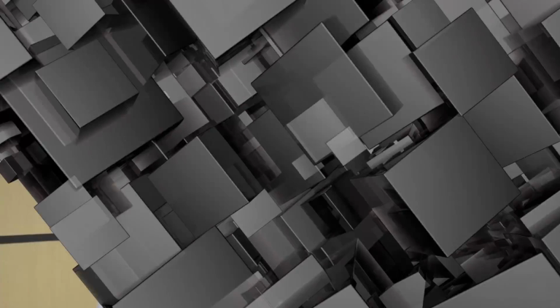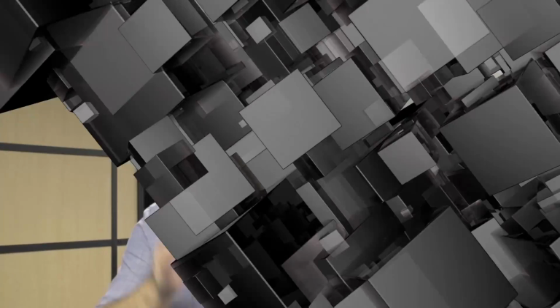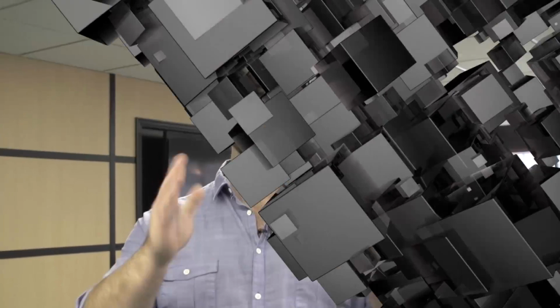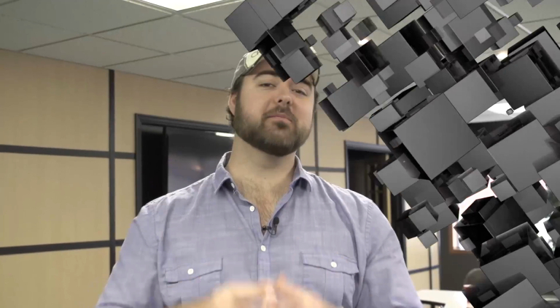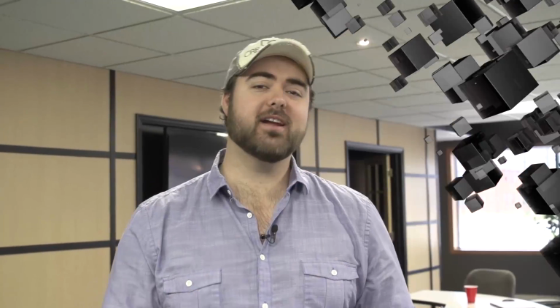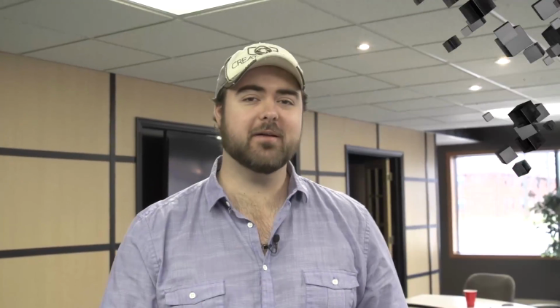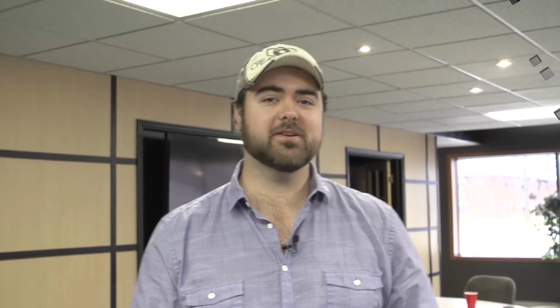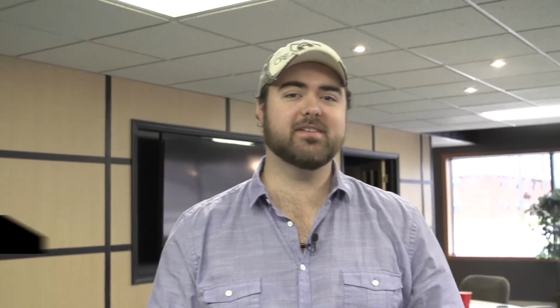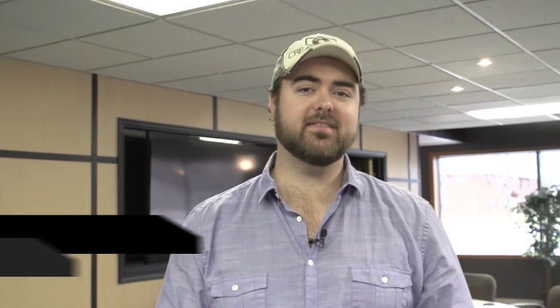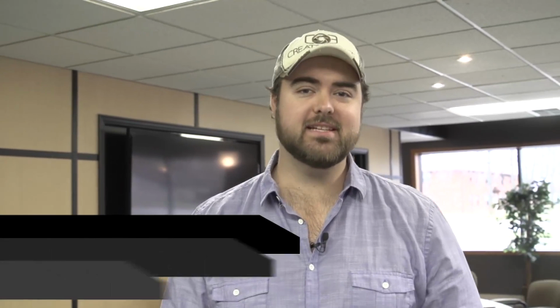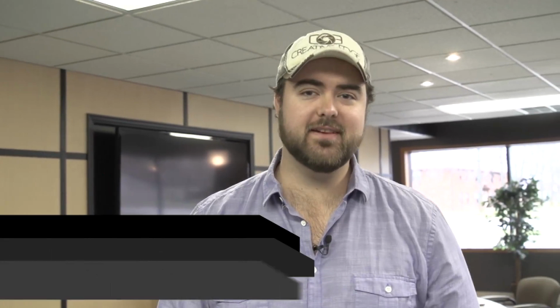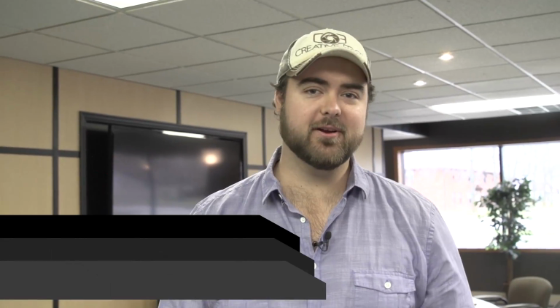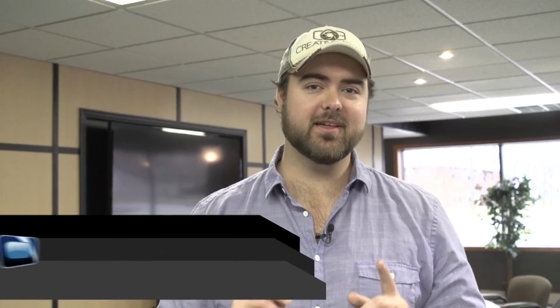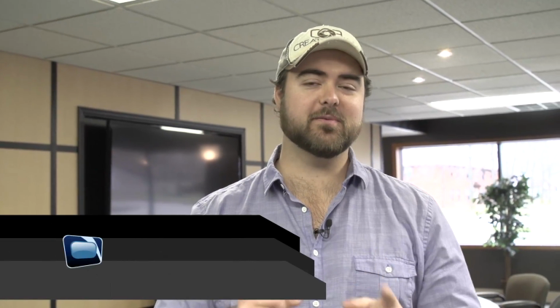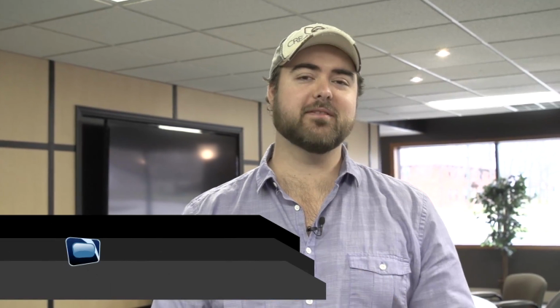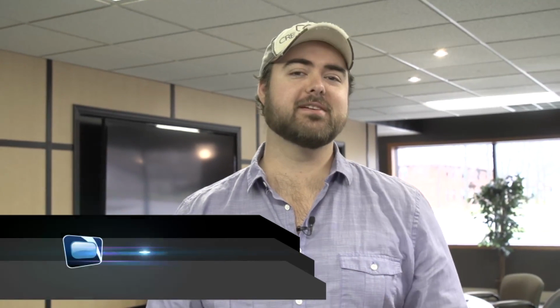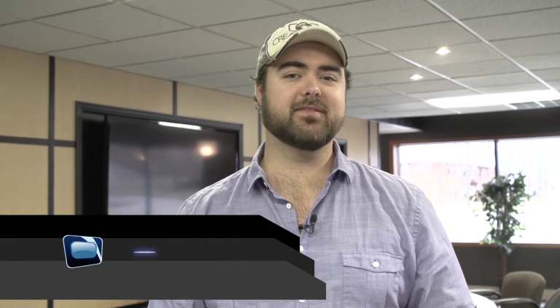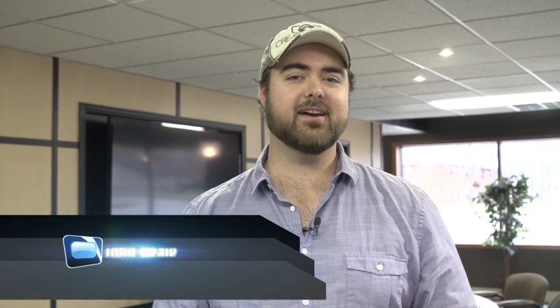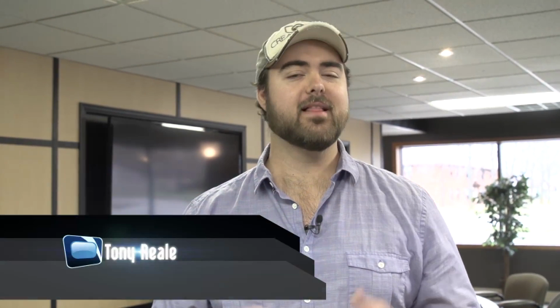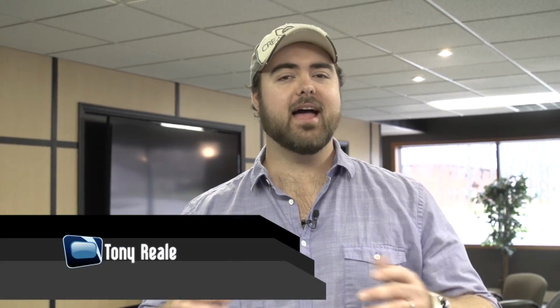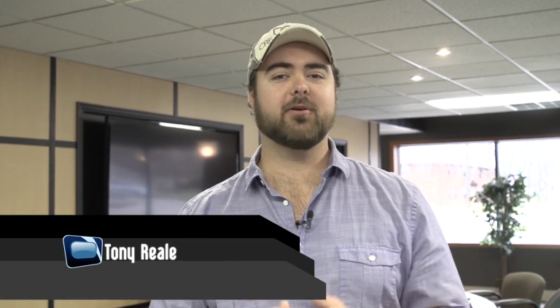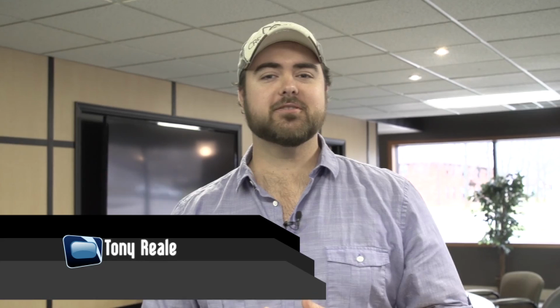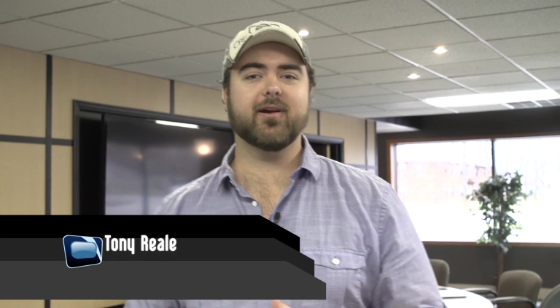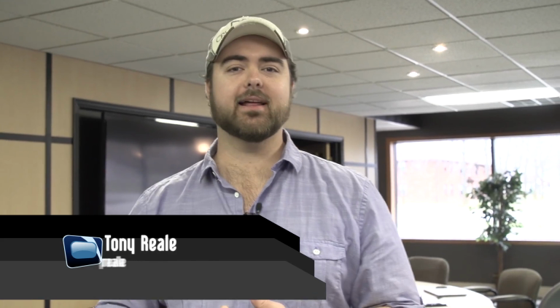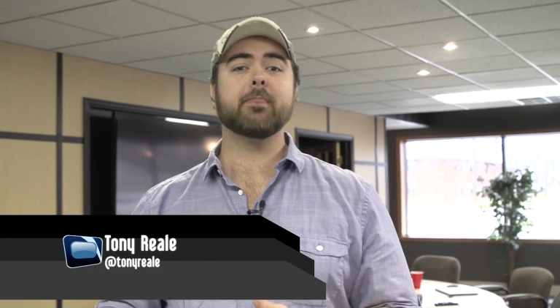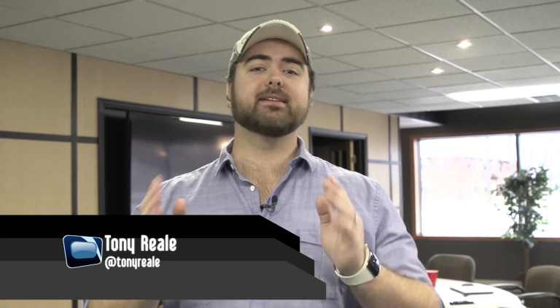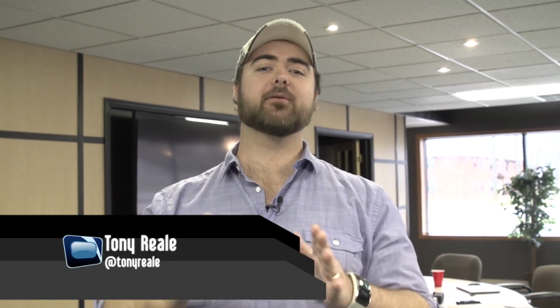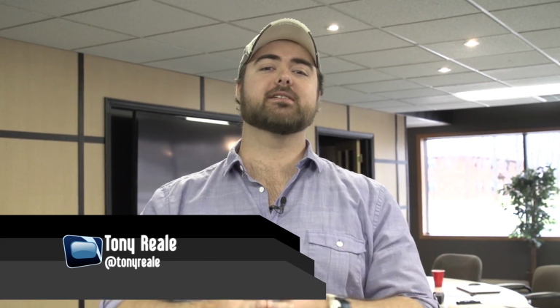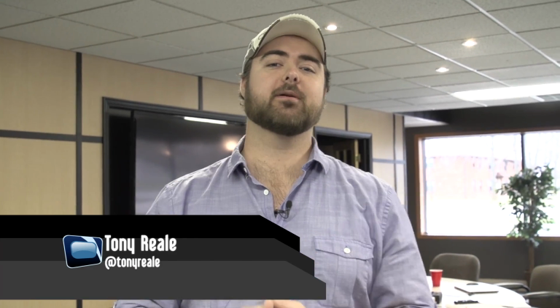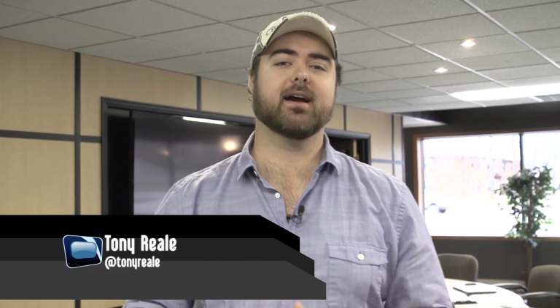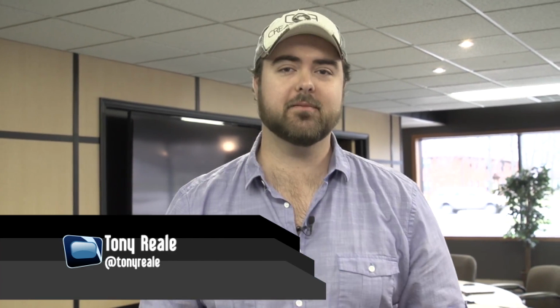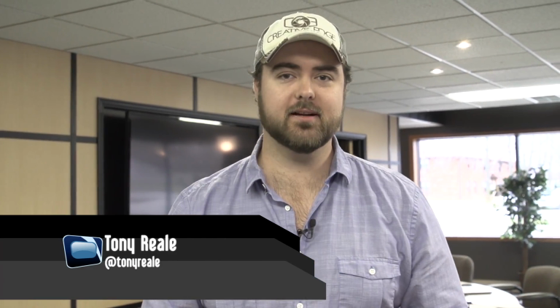Hello and welcome to another episode of DVTV, bringing the next wave of digital video. I'm your host Tony Reale. Today we're going to talk about color meters.